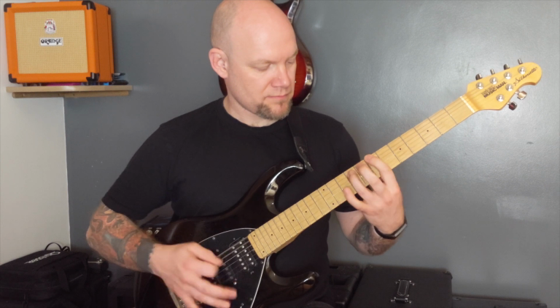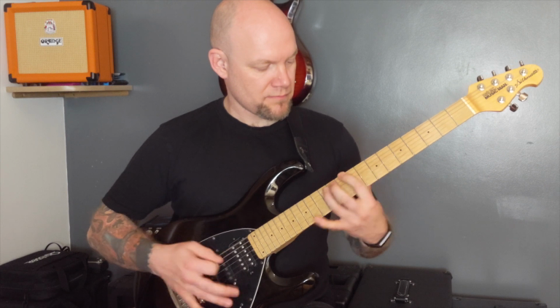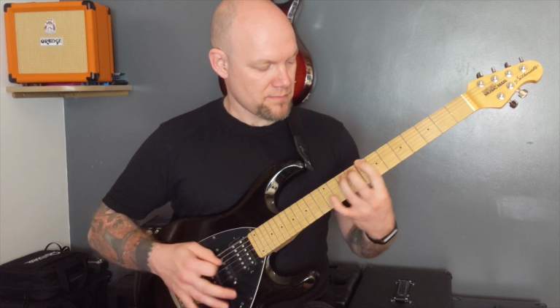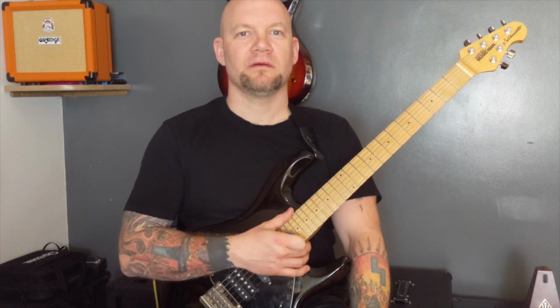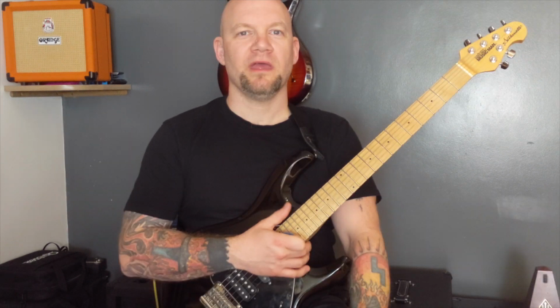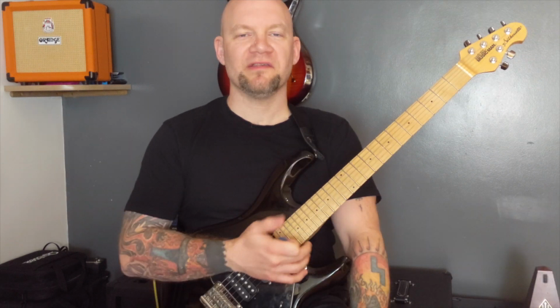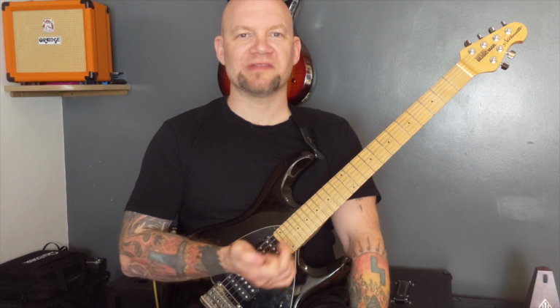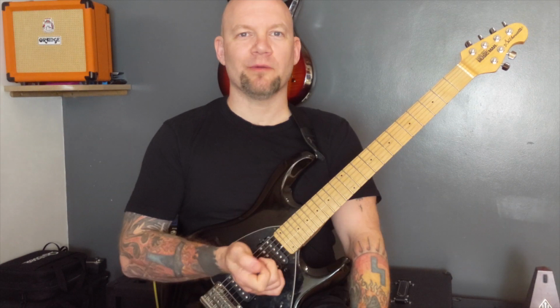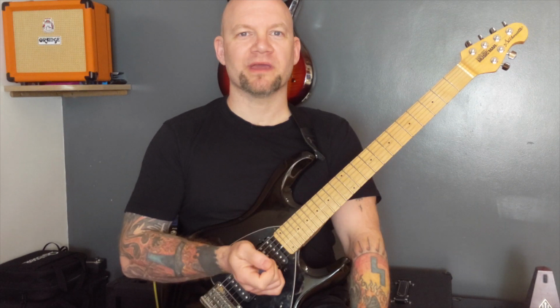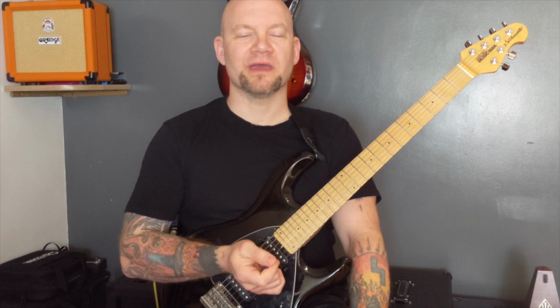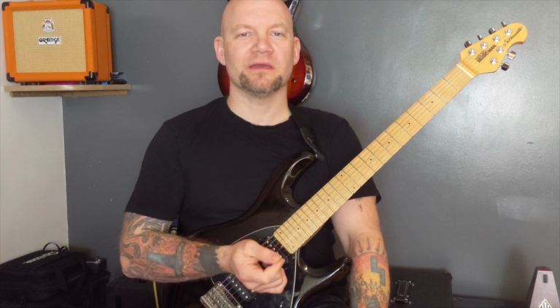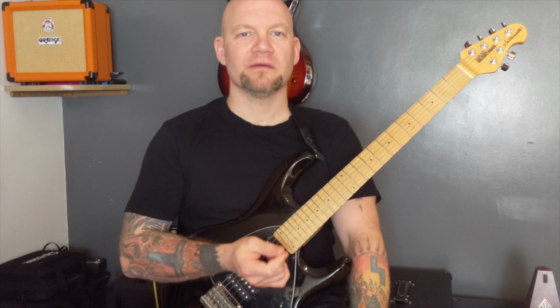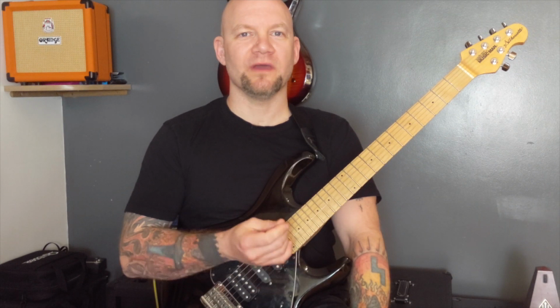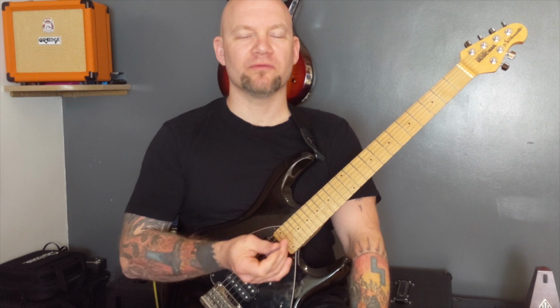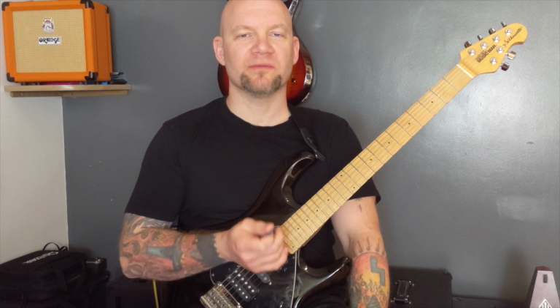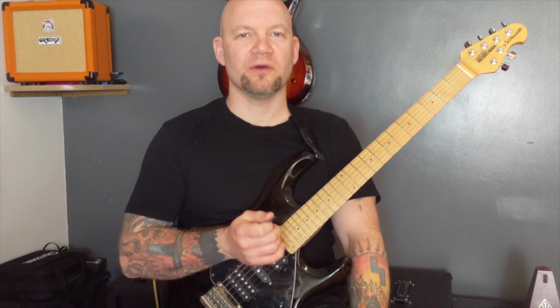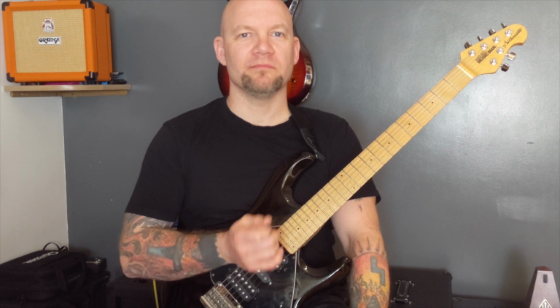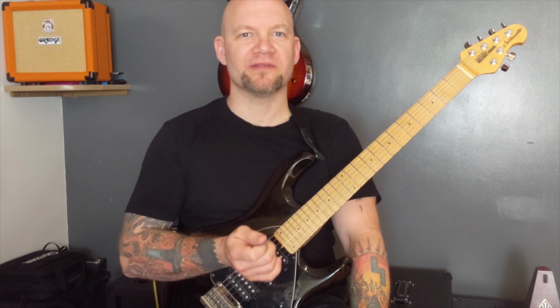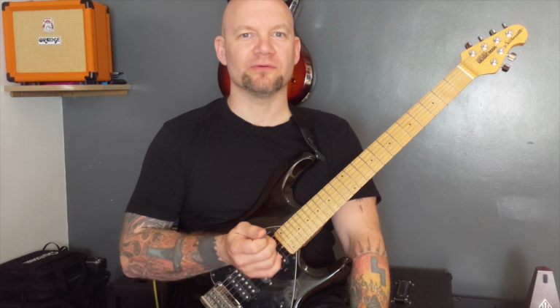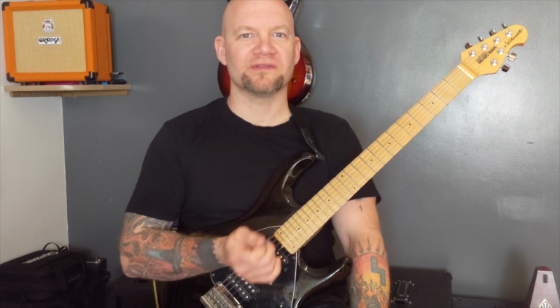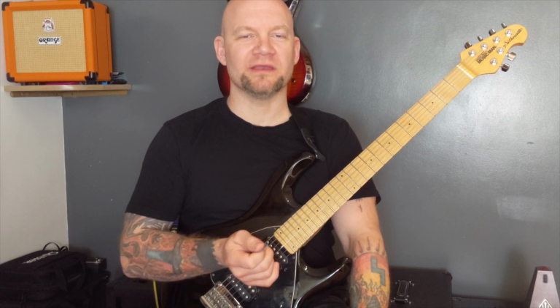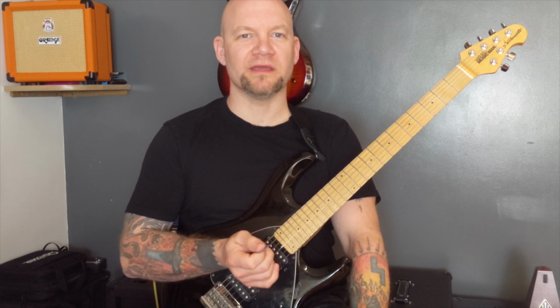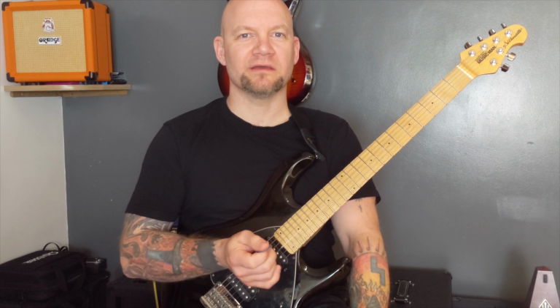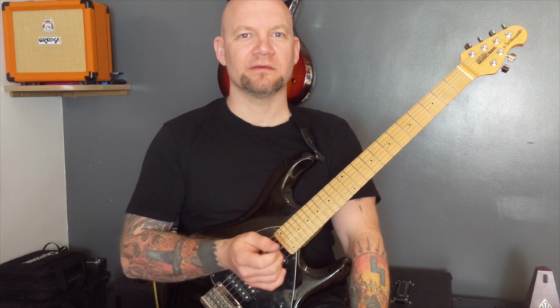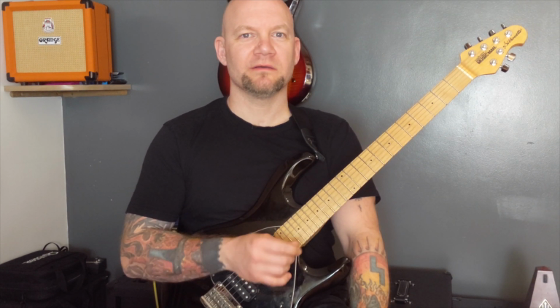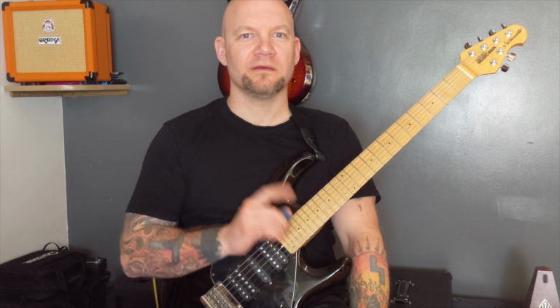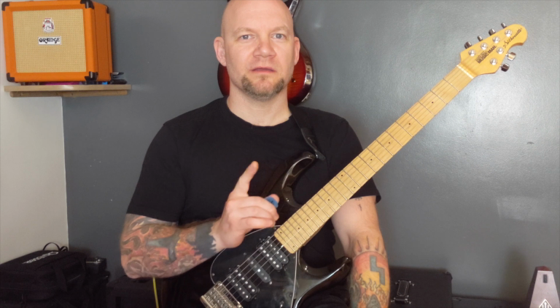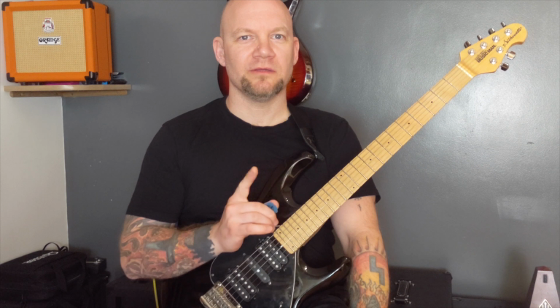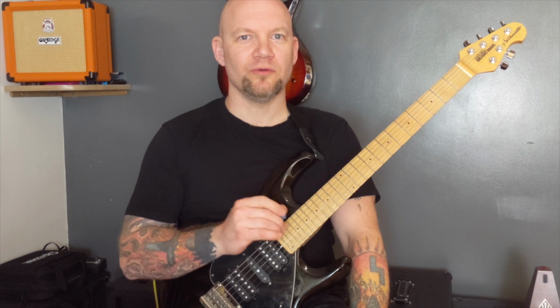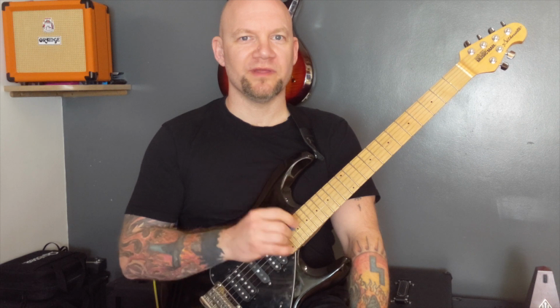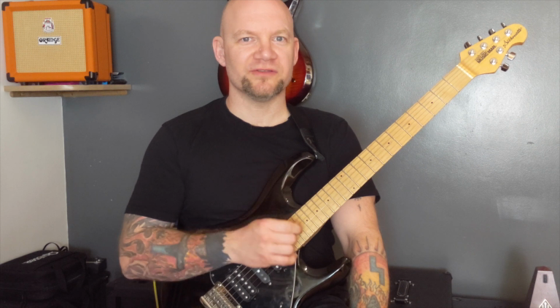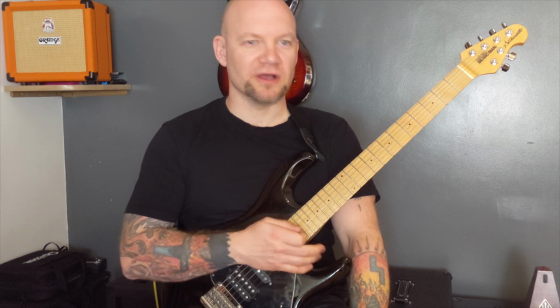Is downpicking the ultimate metal technique? You be the judge.